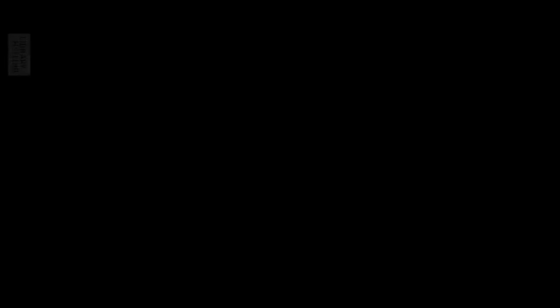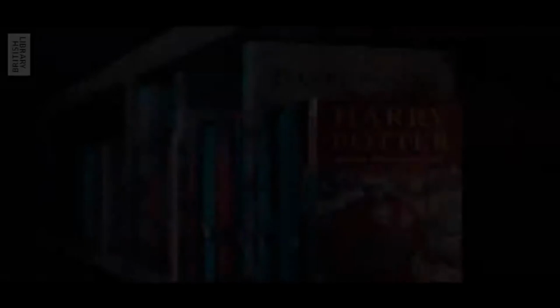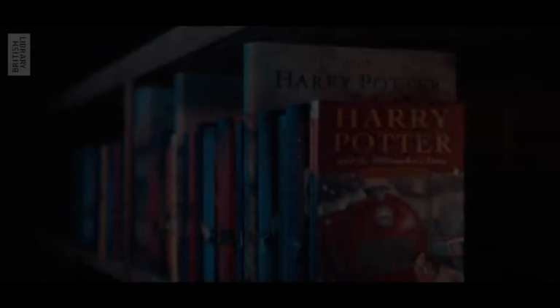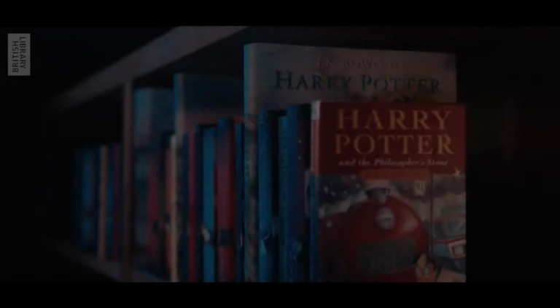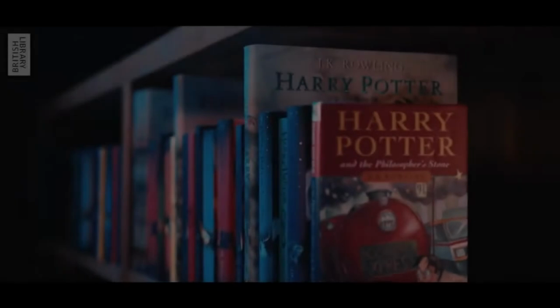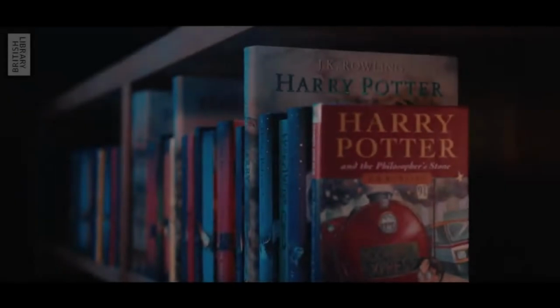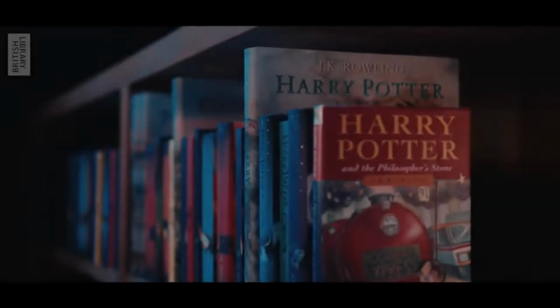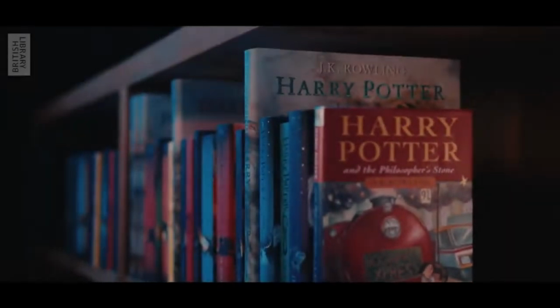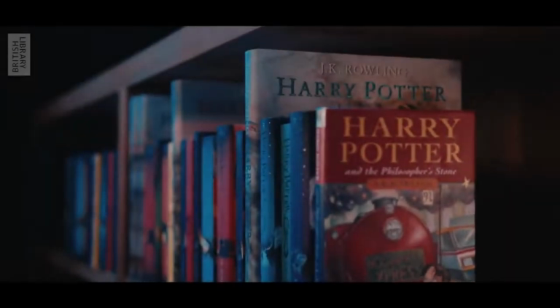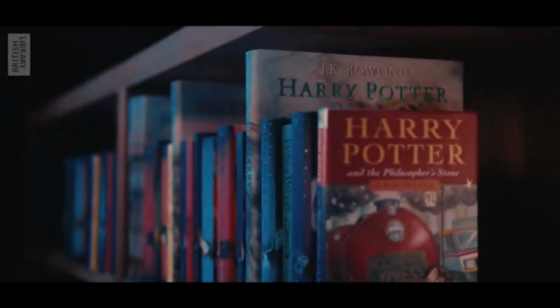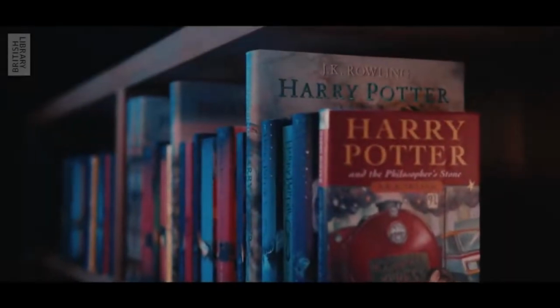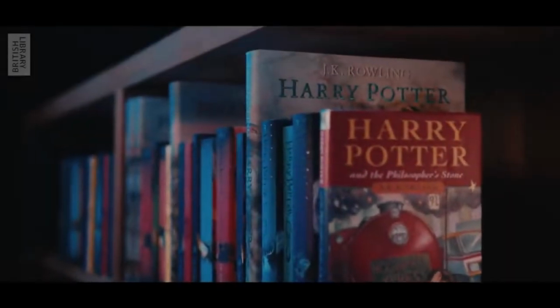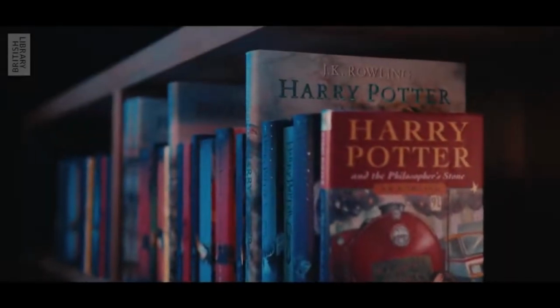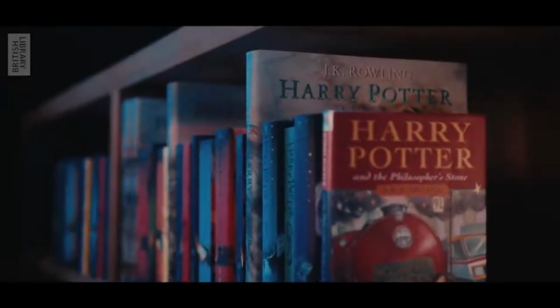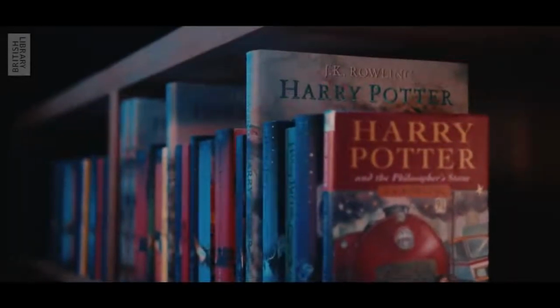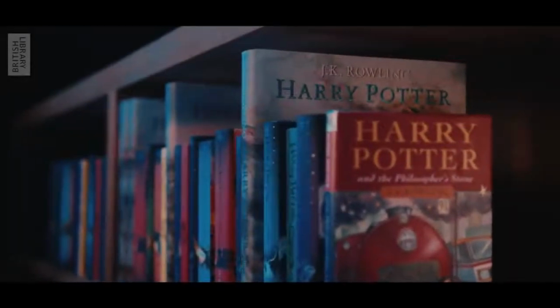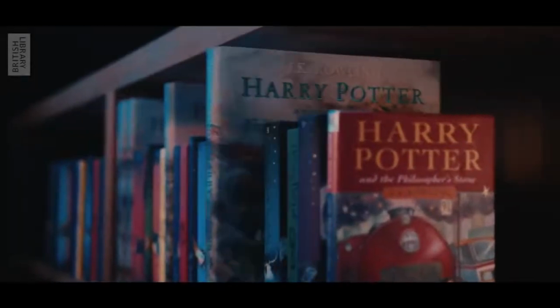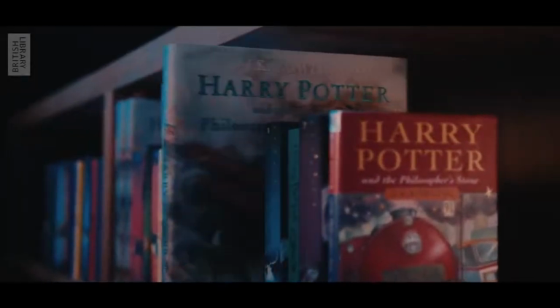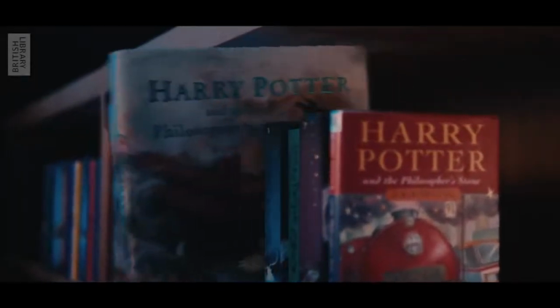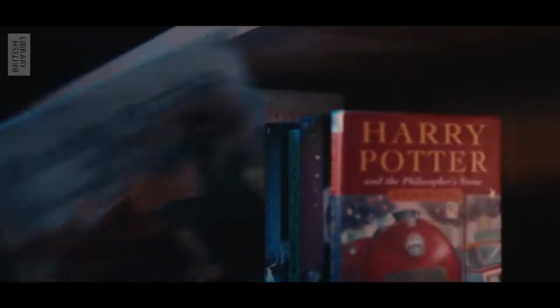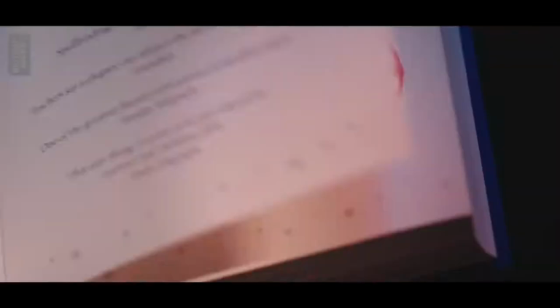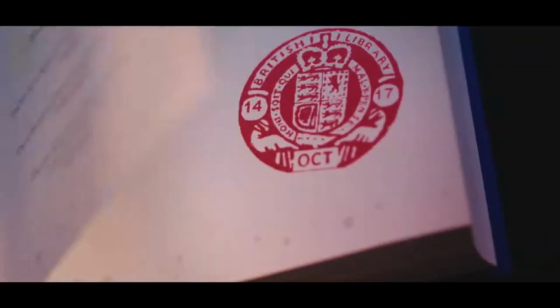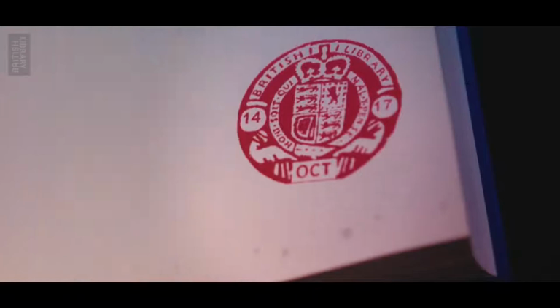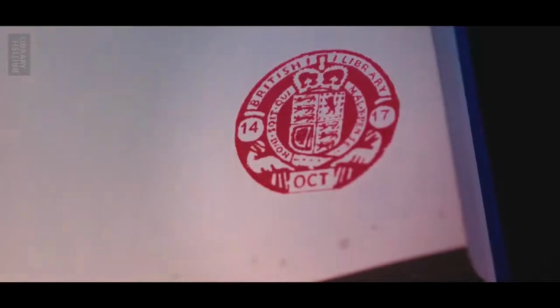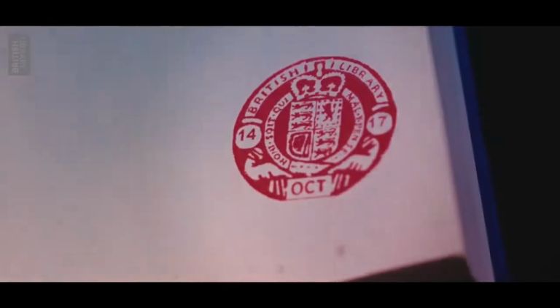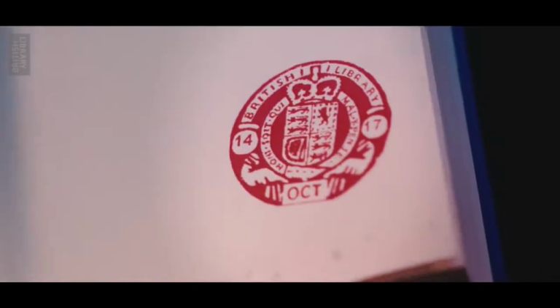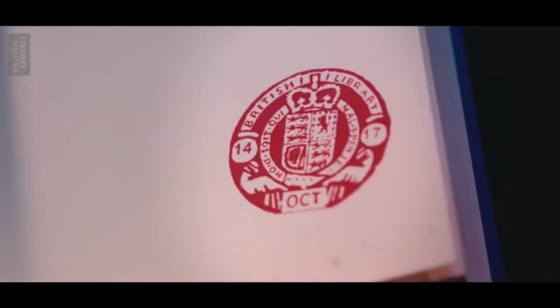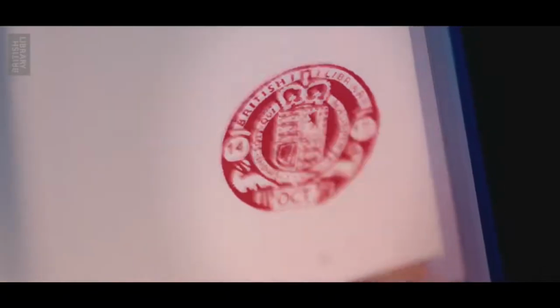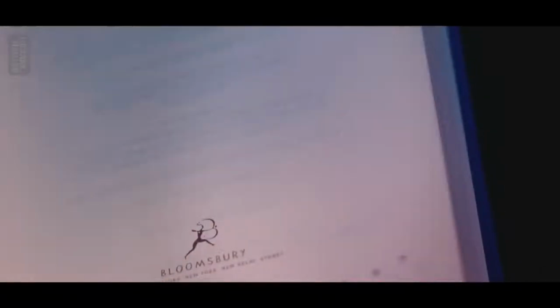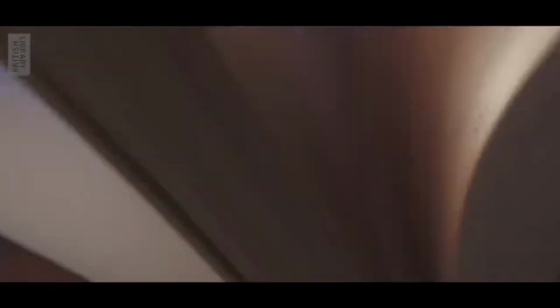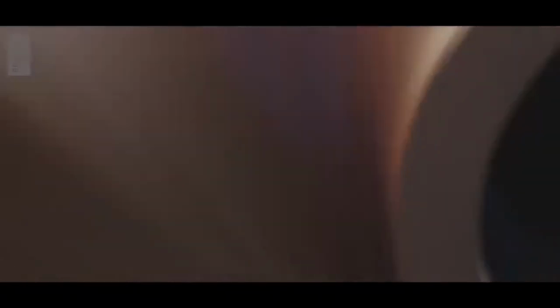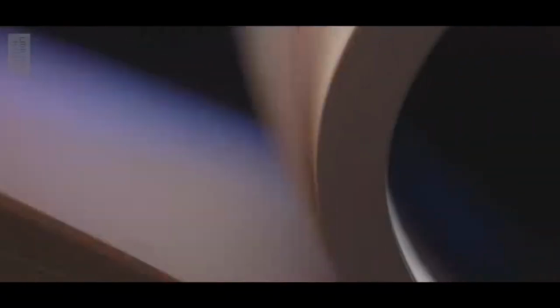Something magical is coming to the British Library. Harry Potter, A History of Magic — a spellbinding new exhibition.